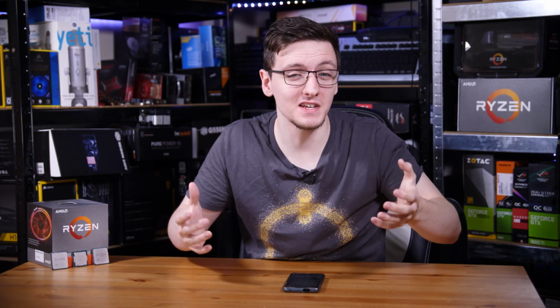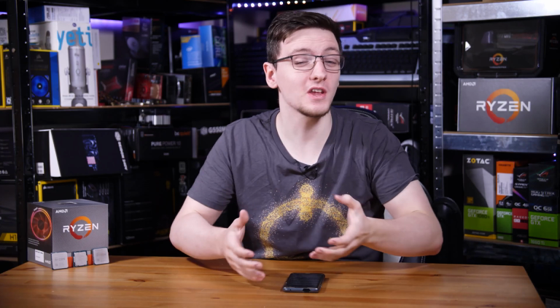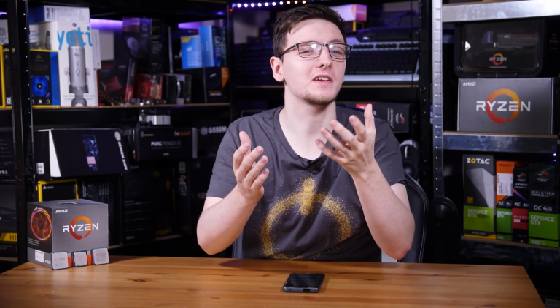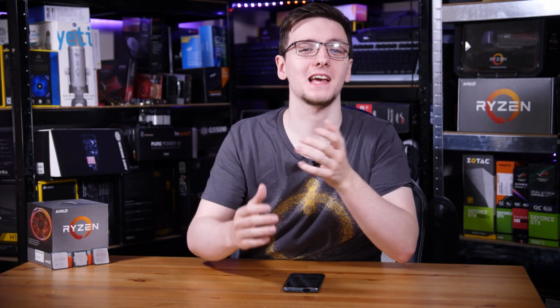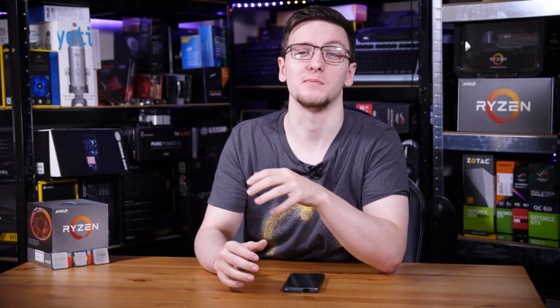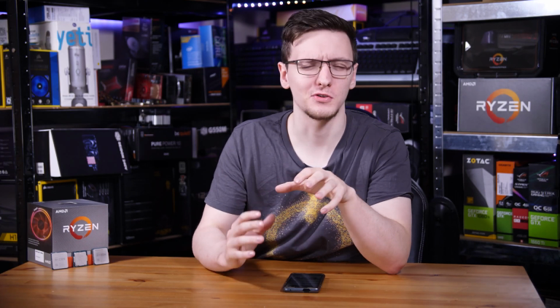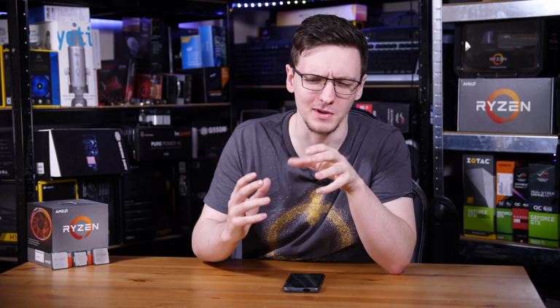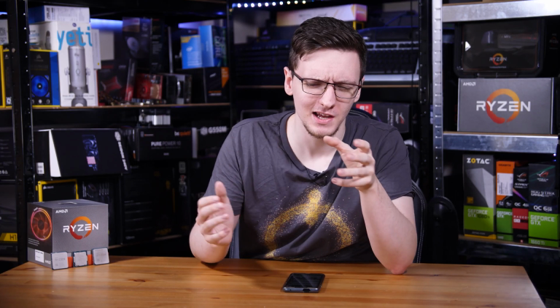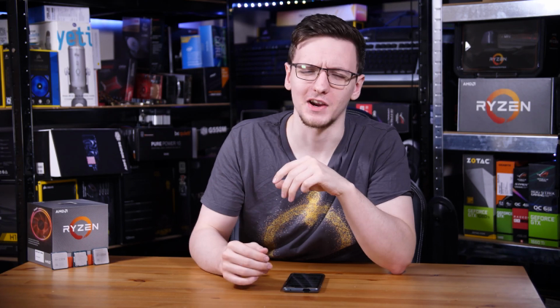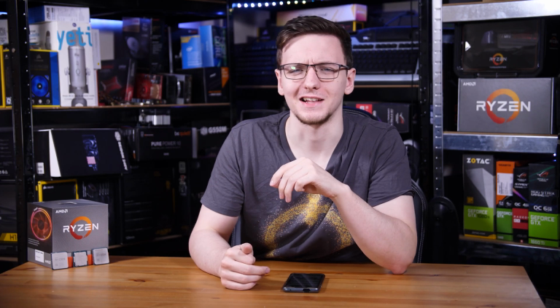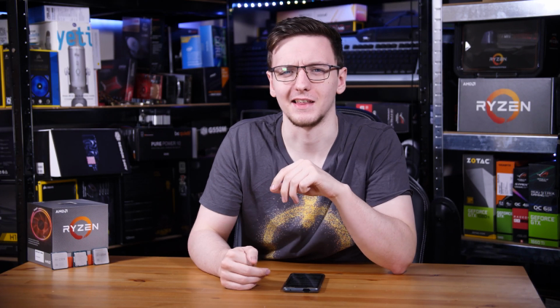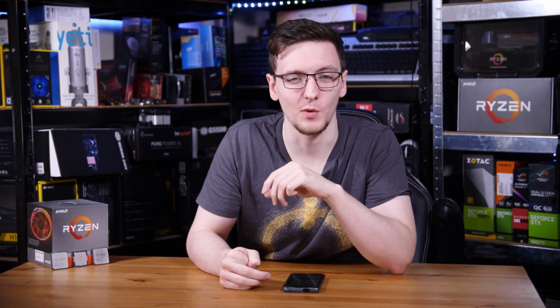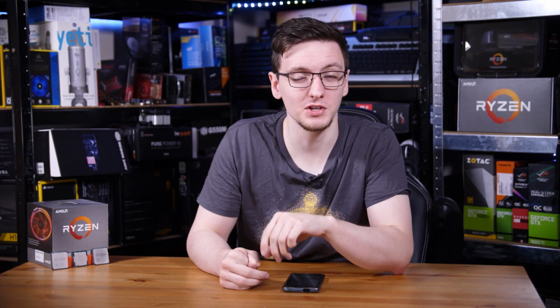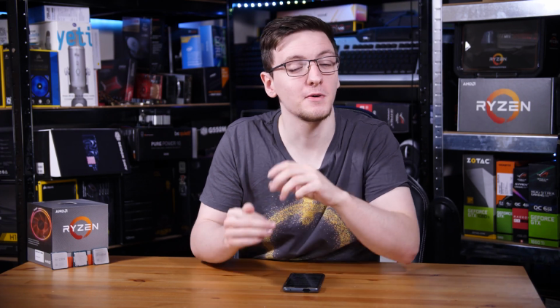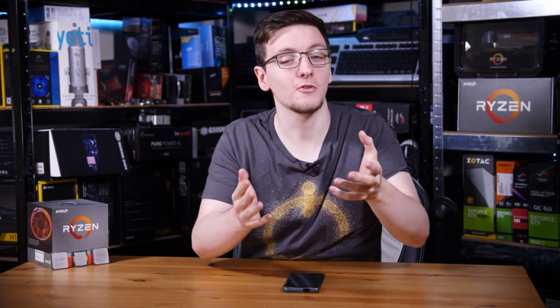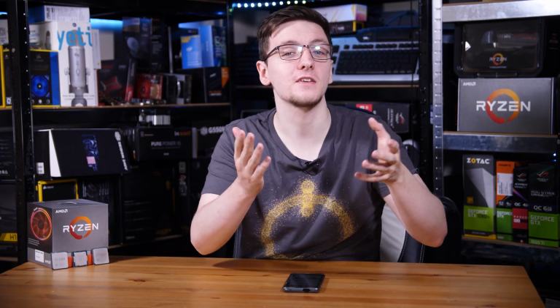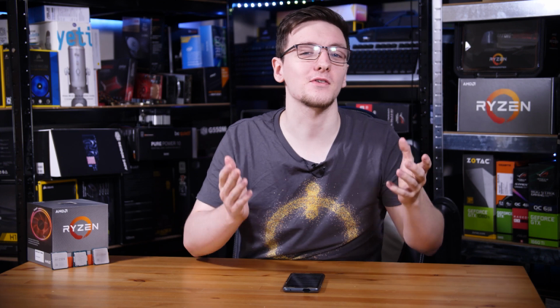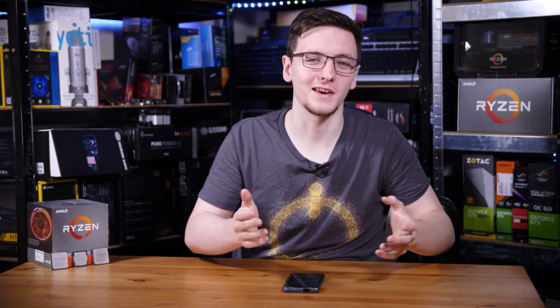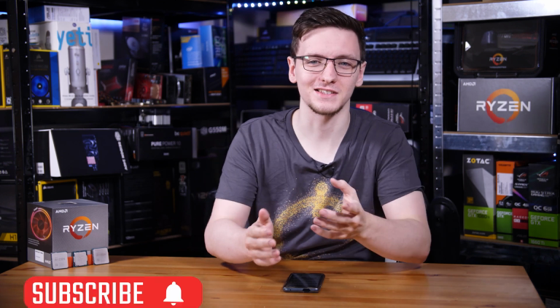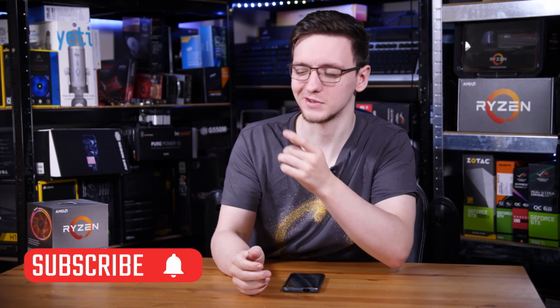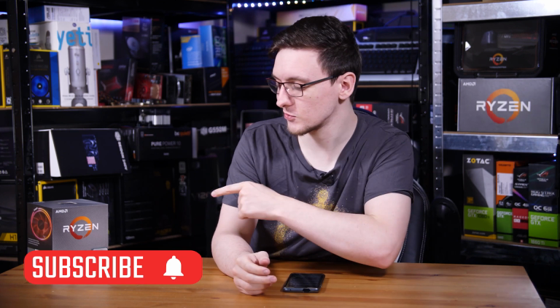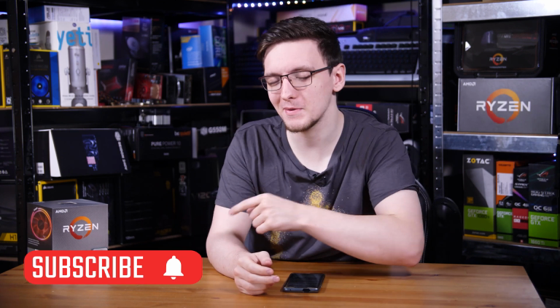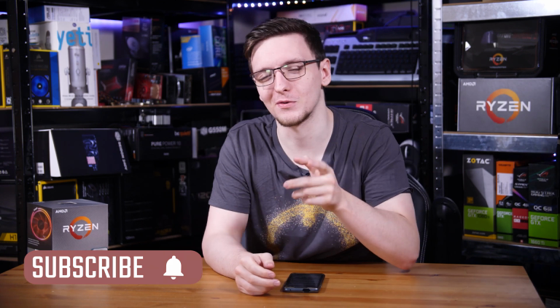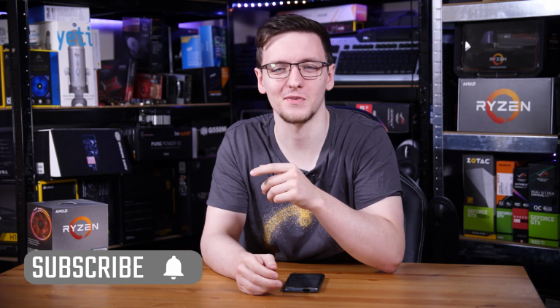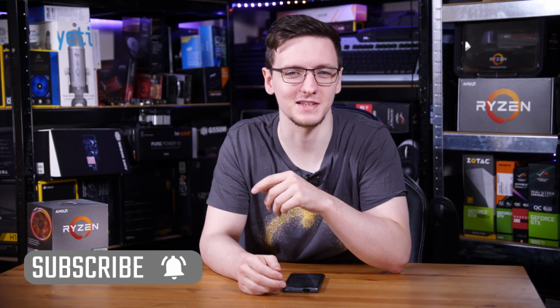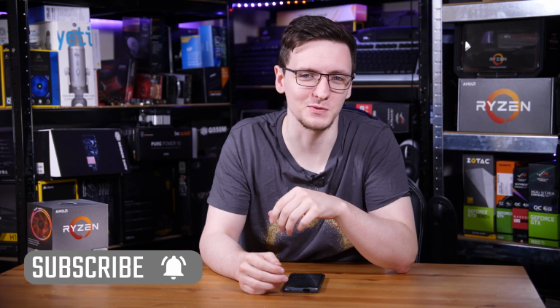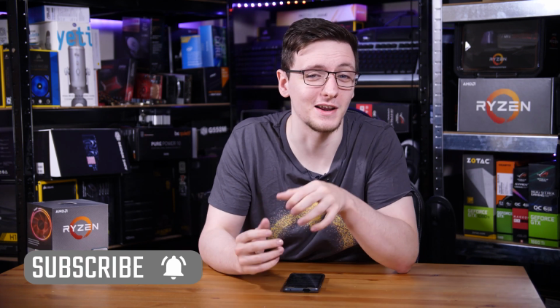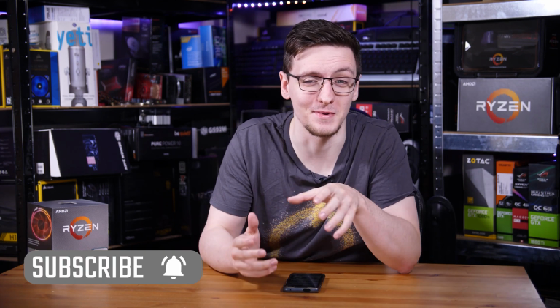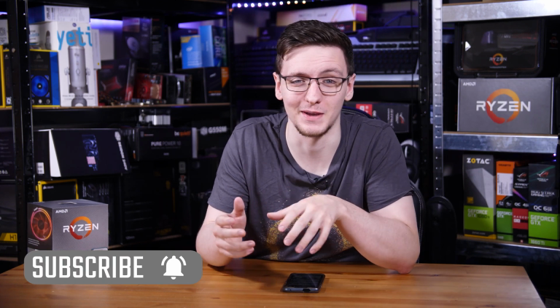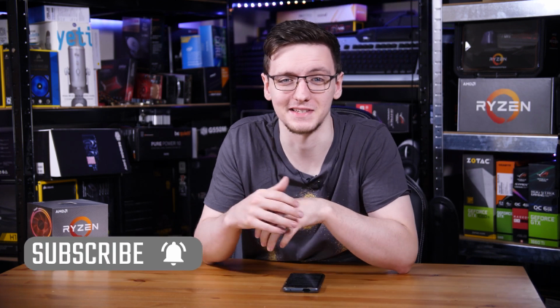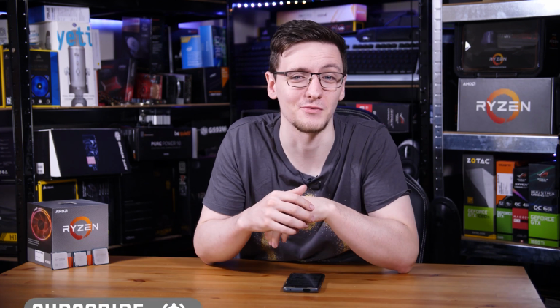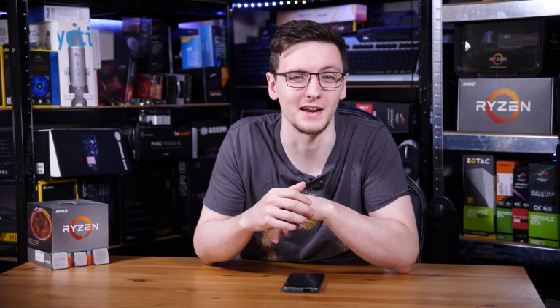In this video I want to test them out and try to answer that question. If you haven't already, consider subscribing for more videos like this one every Monday, Wednesday and Friday.